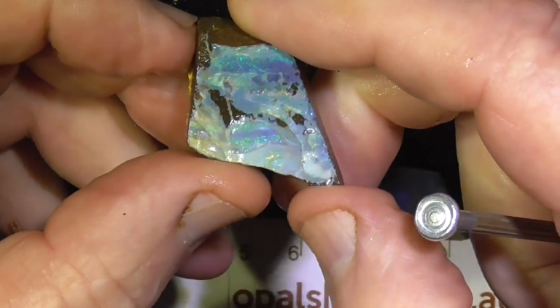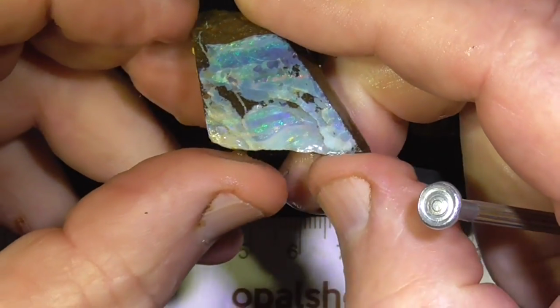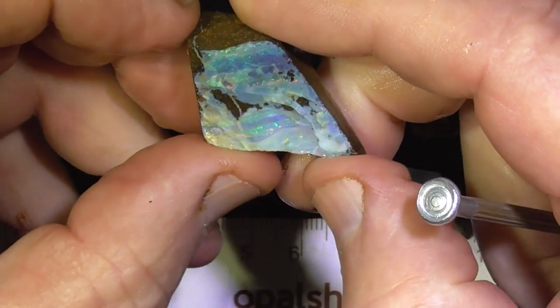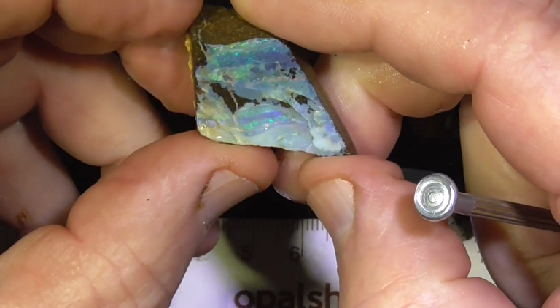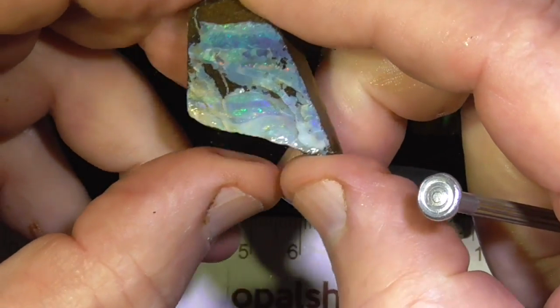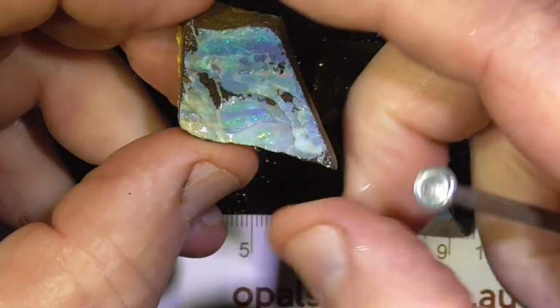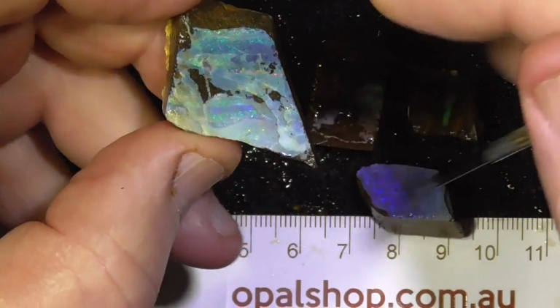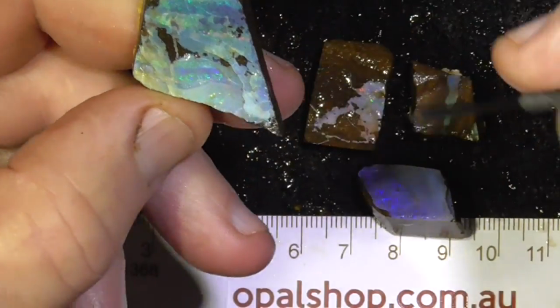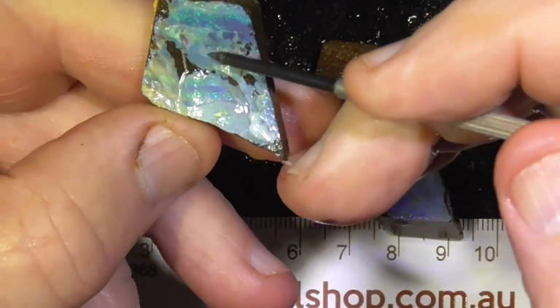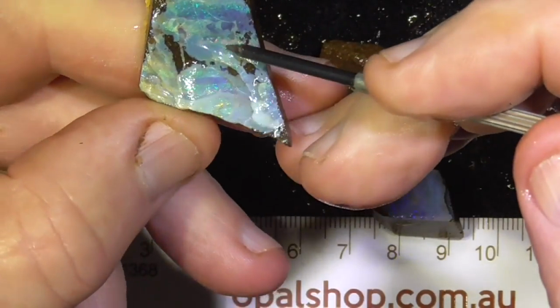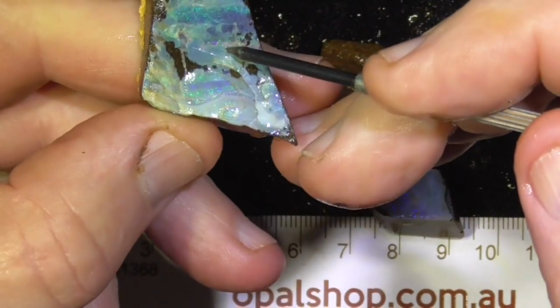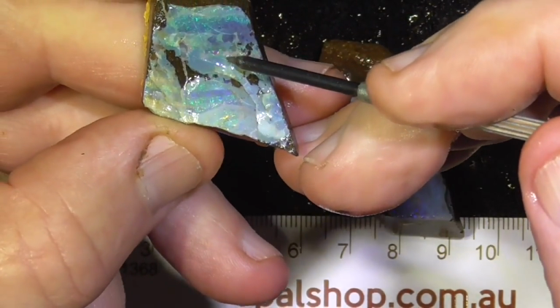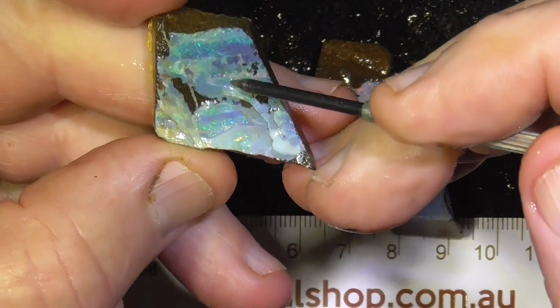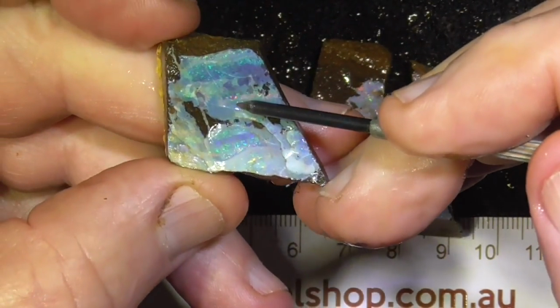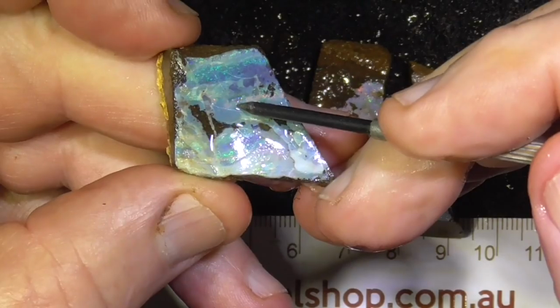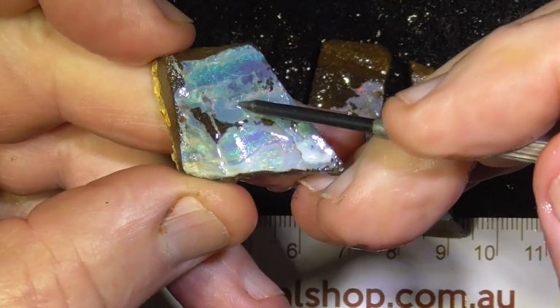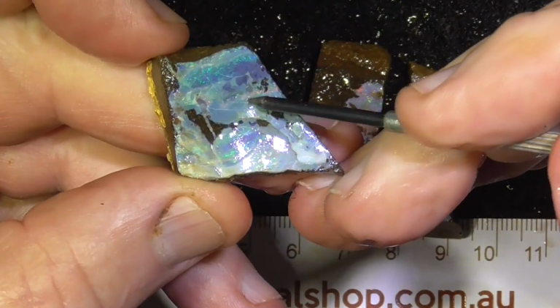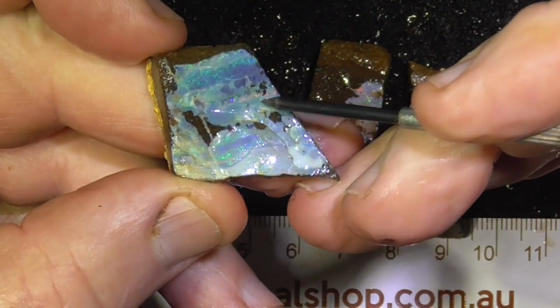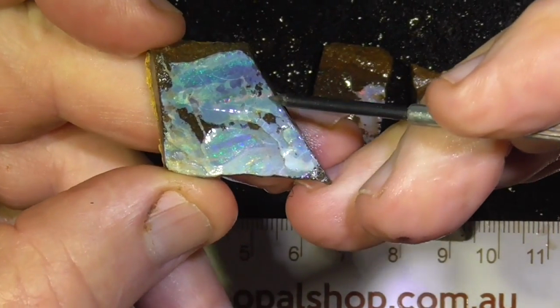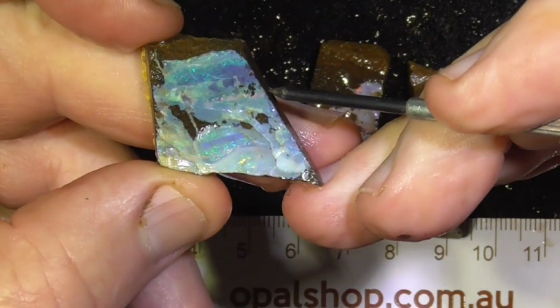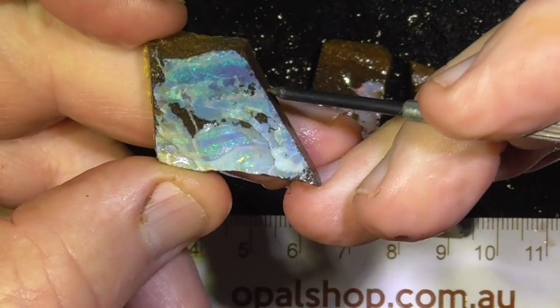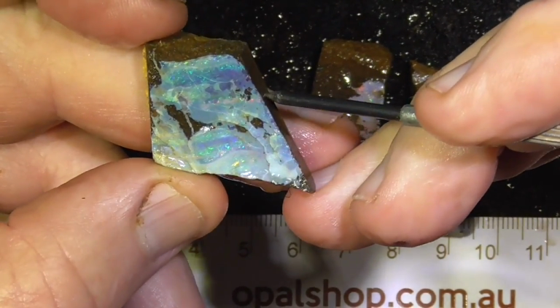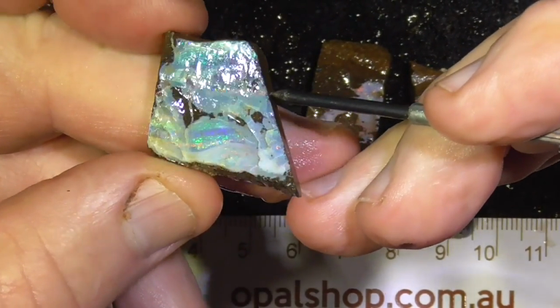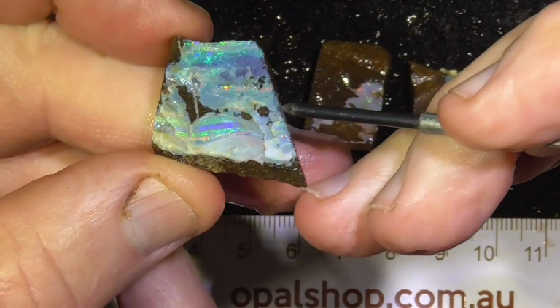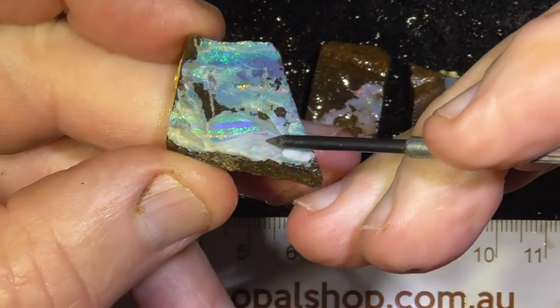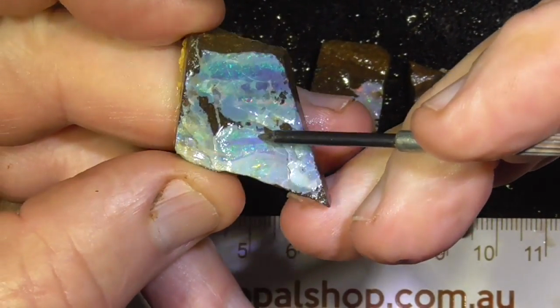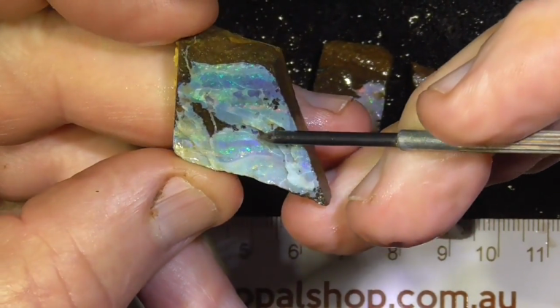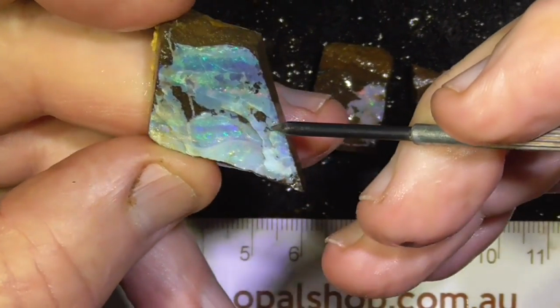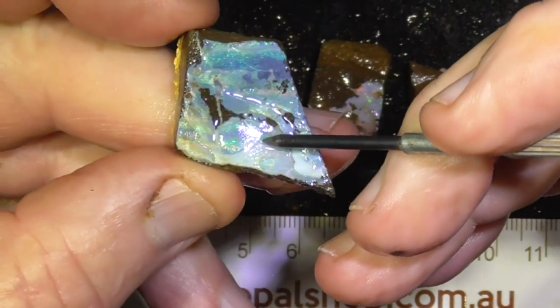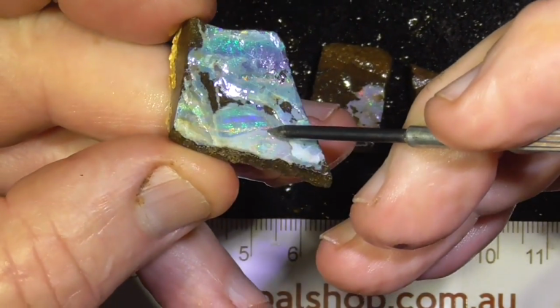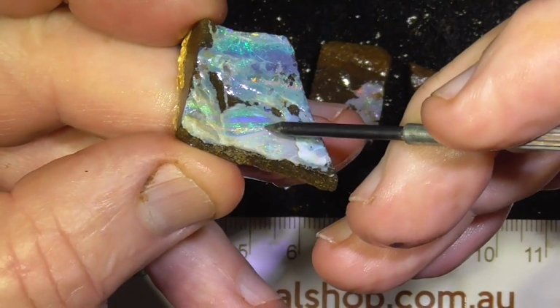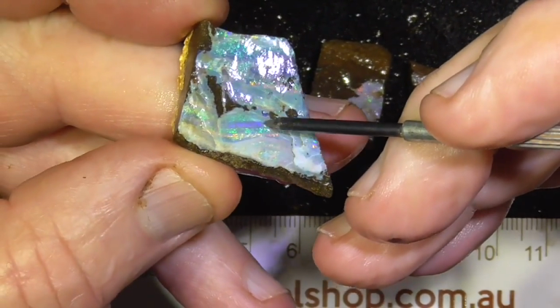This piece has electric fires of red in the middle there. It's a bit more undulating.